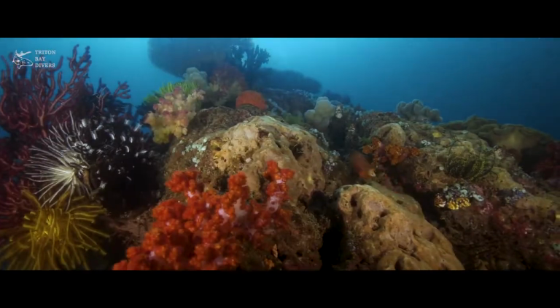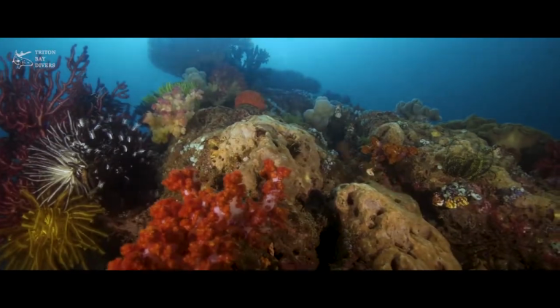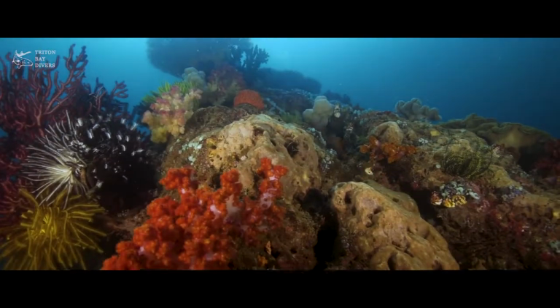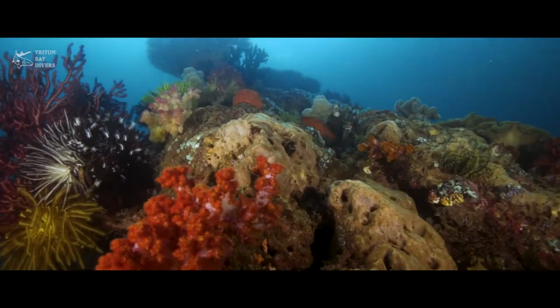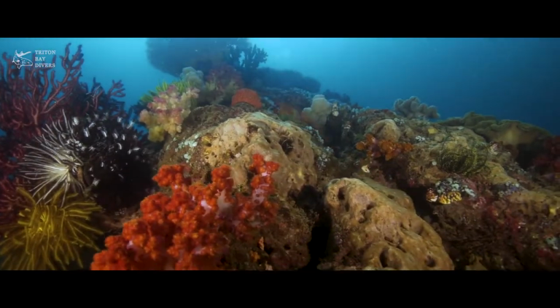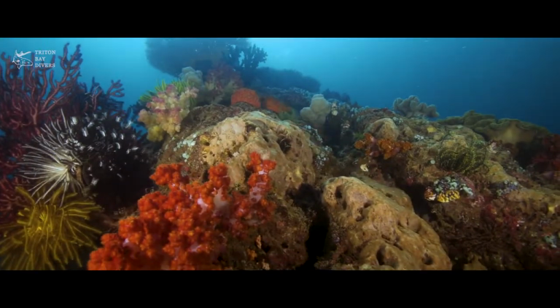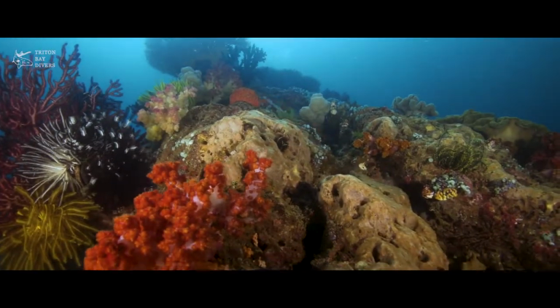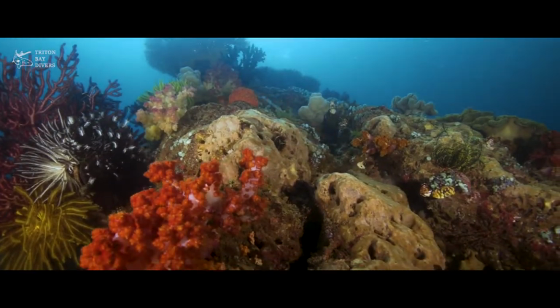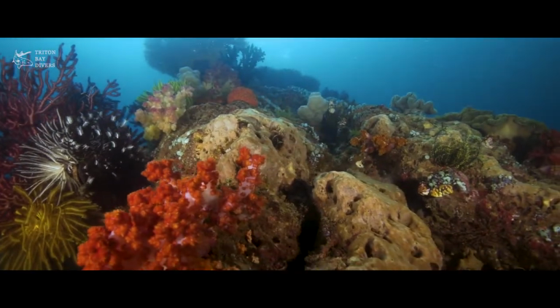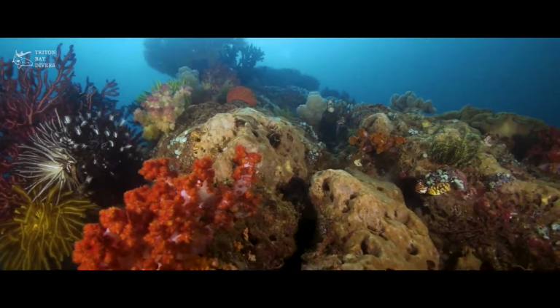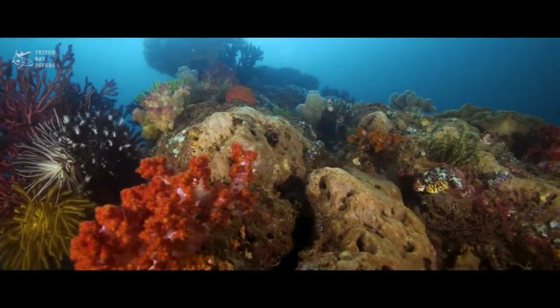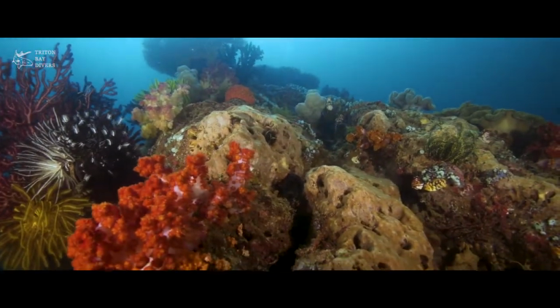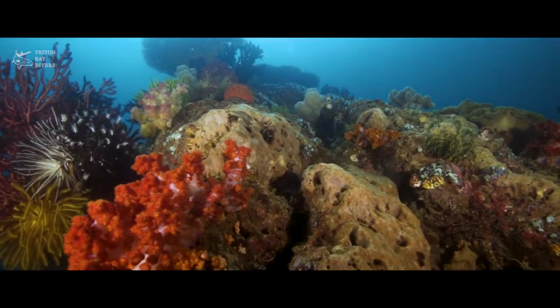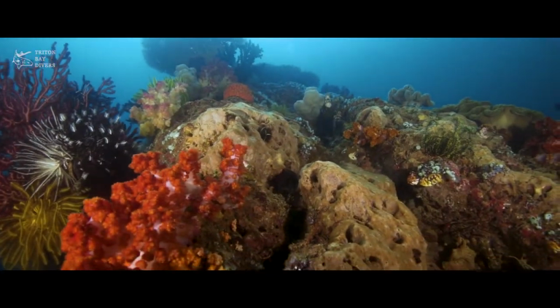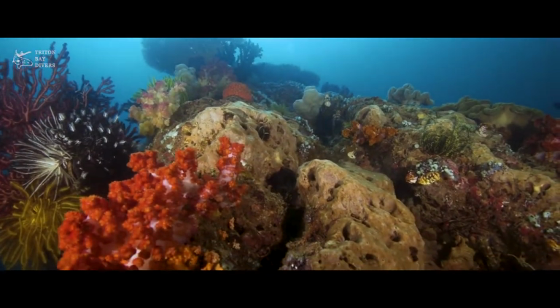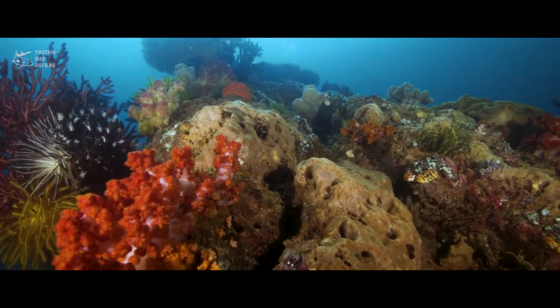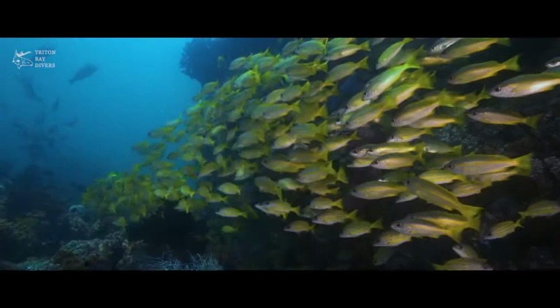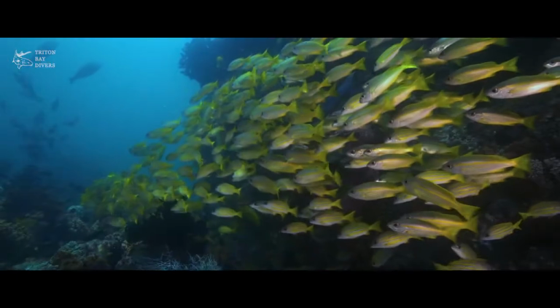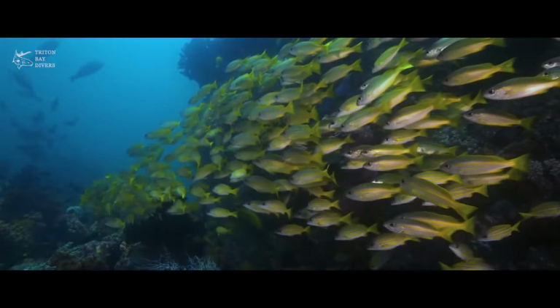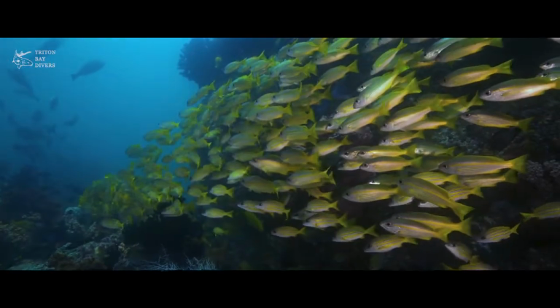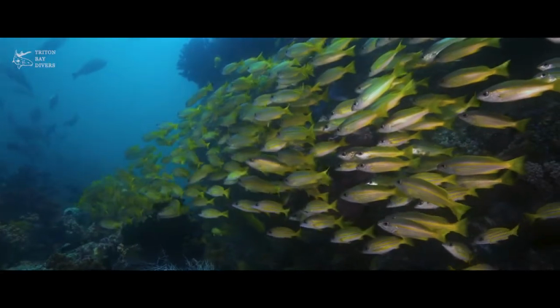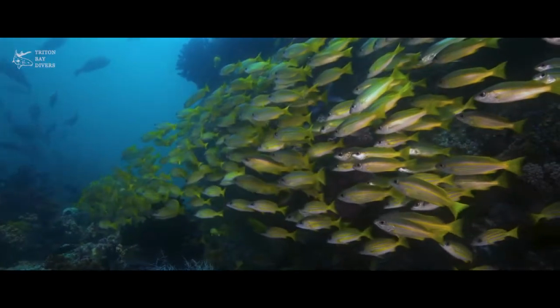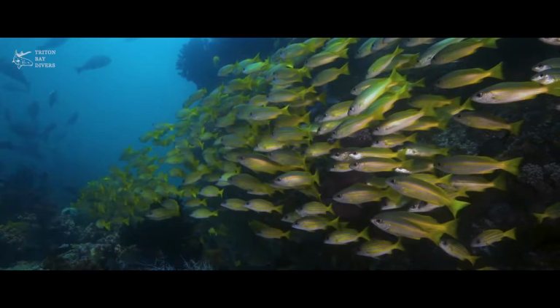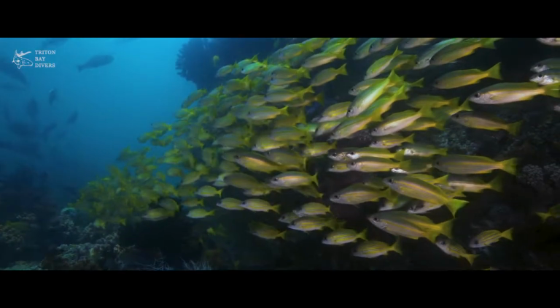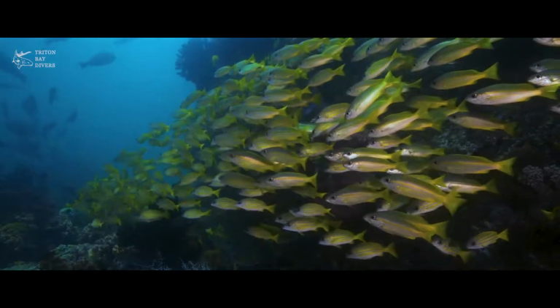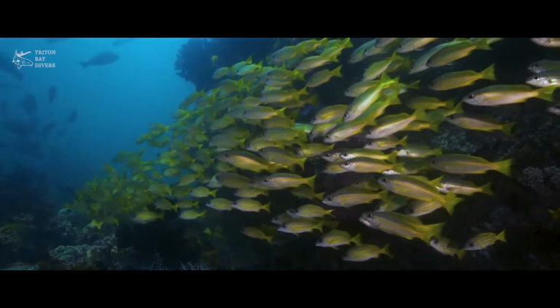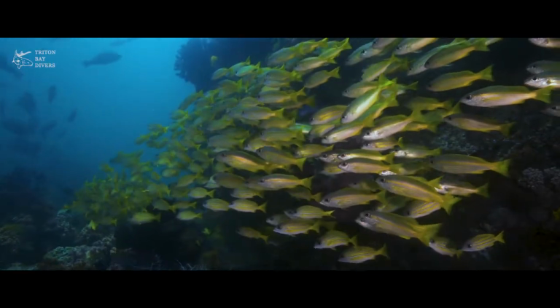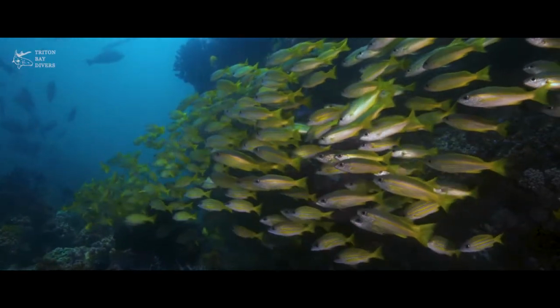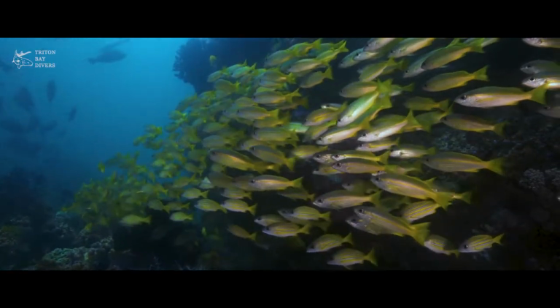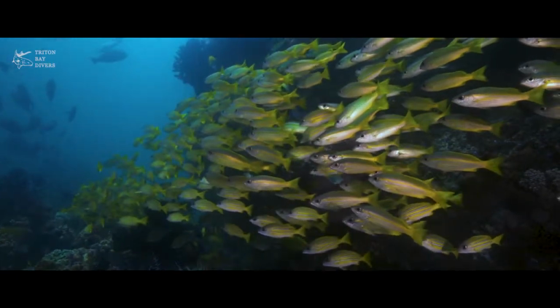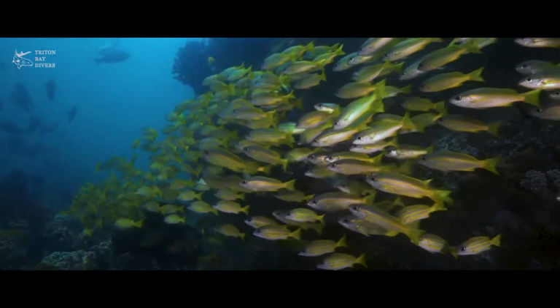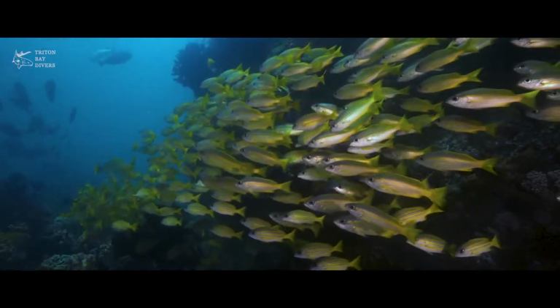It has big boulders covered with soft corals, often very fishy, especially if there's a bit of current running.